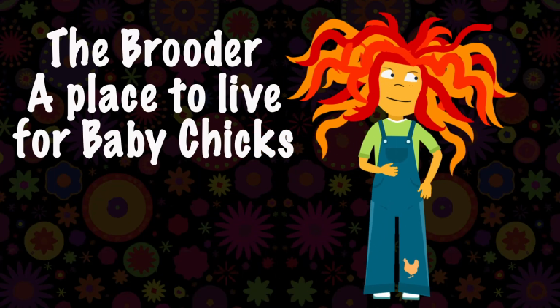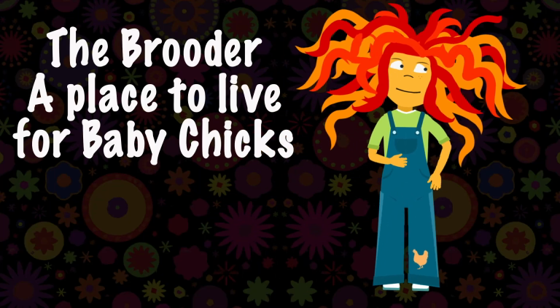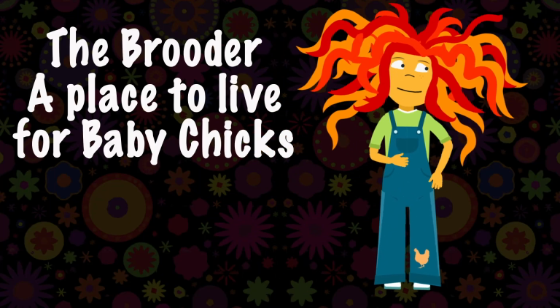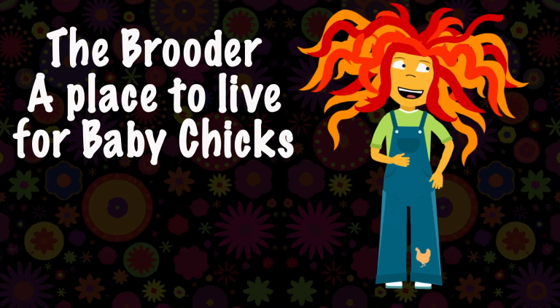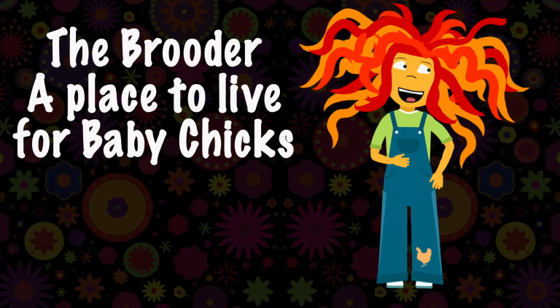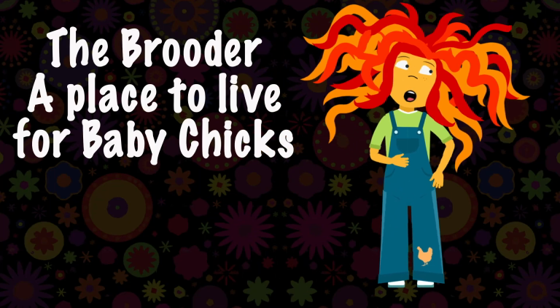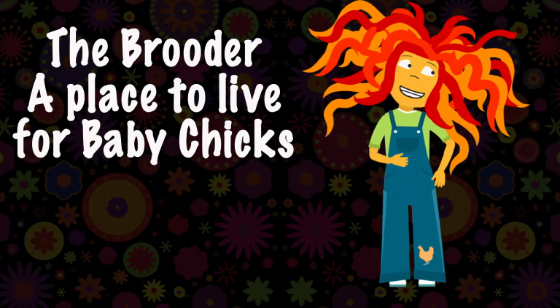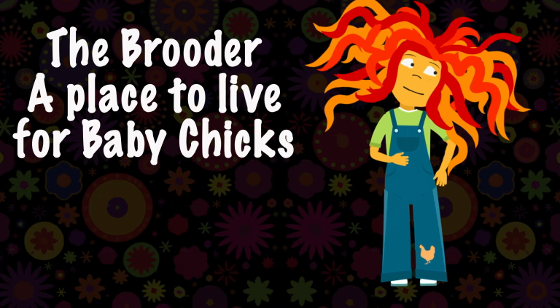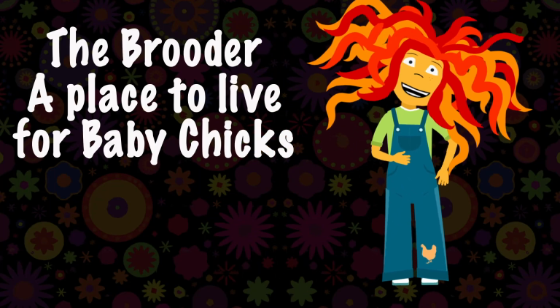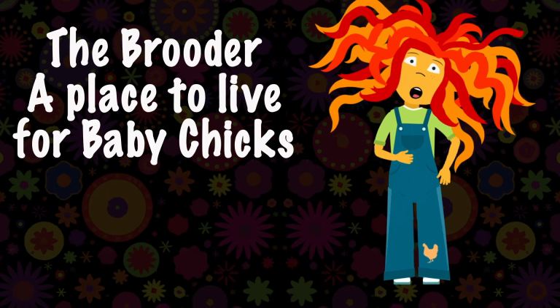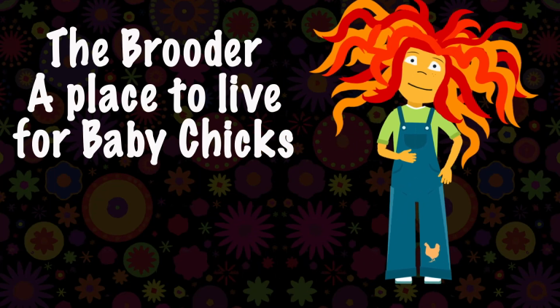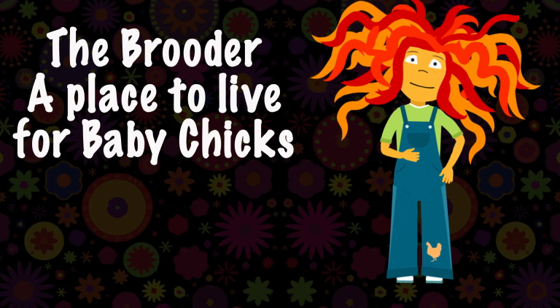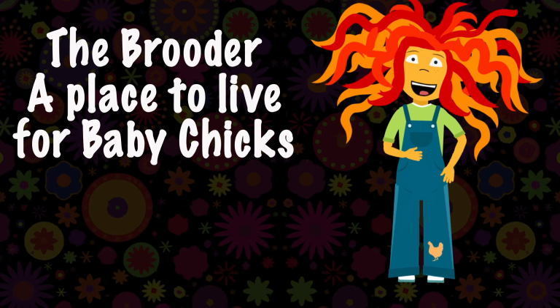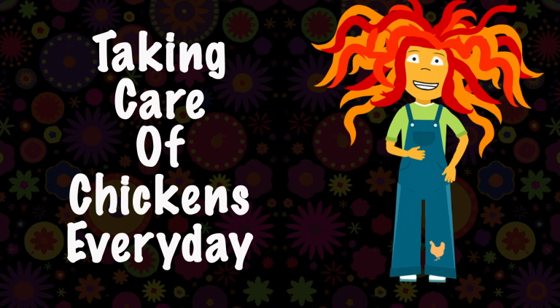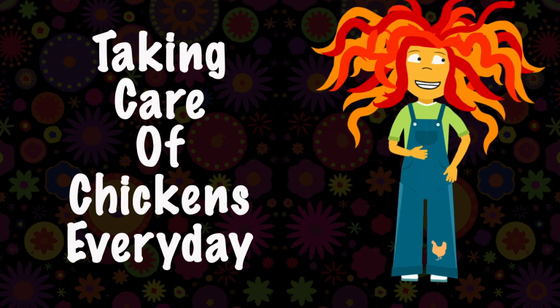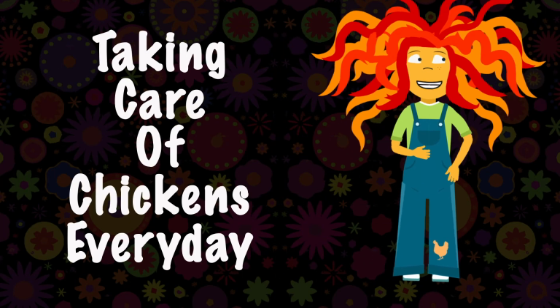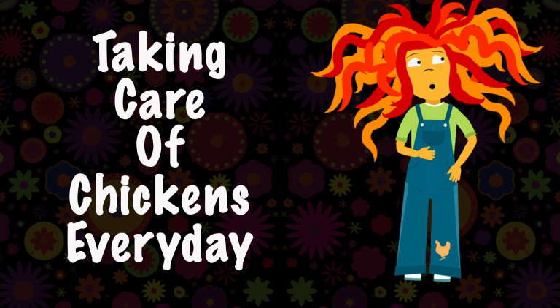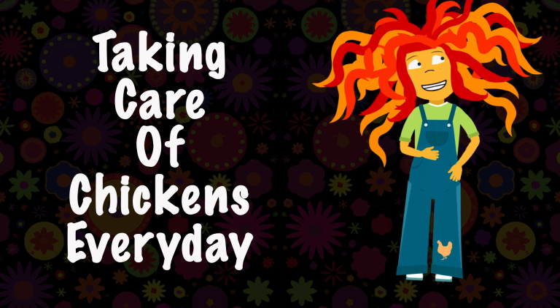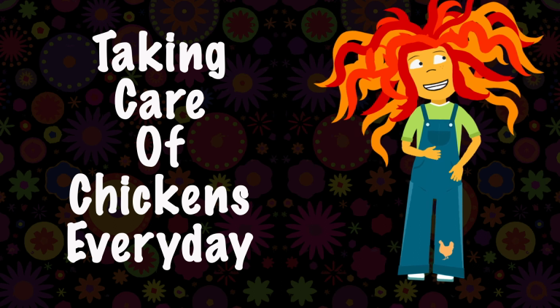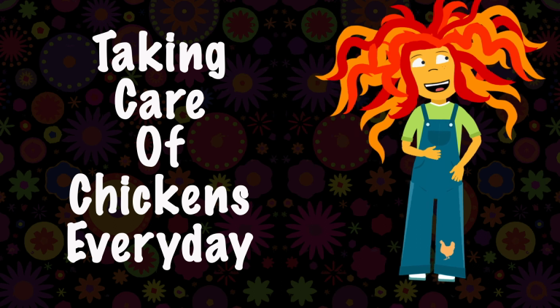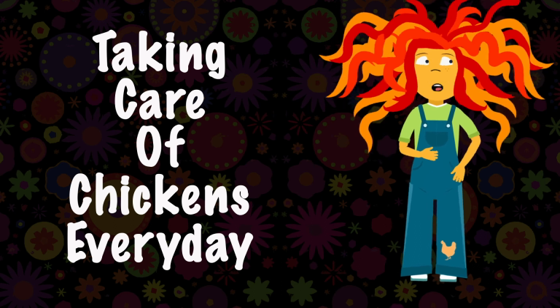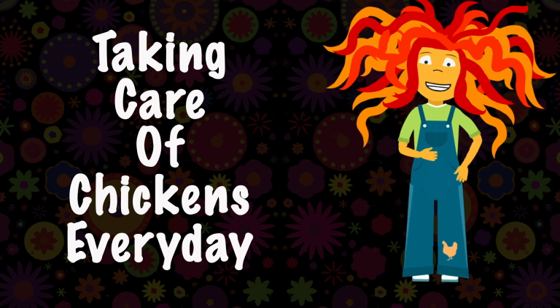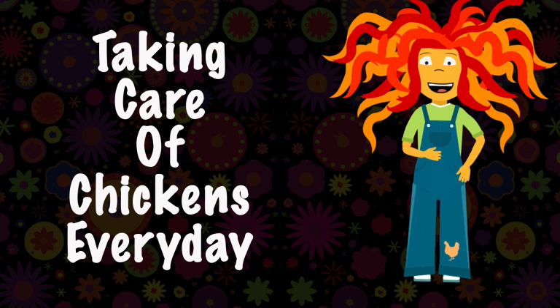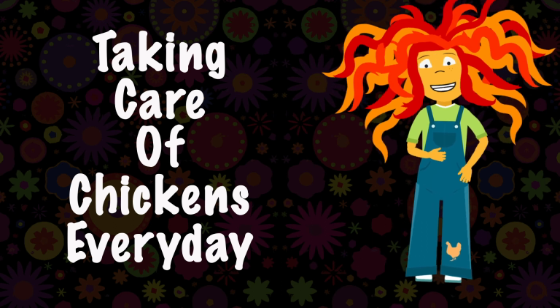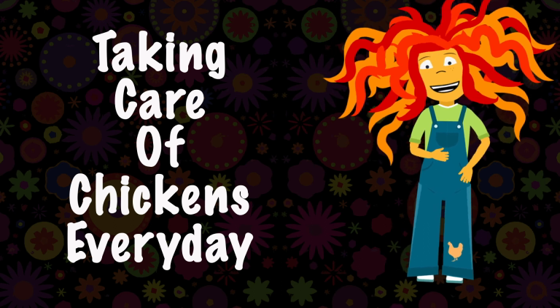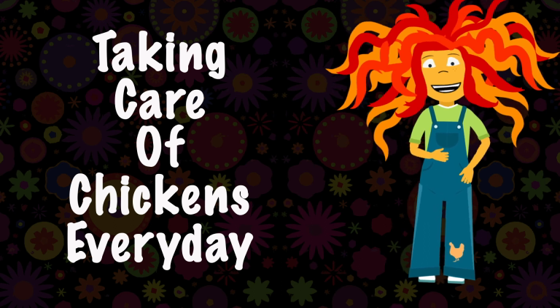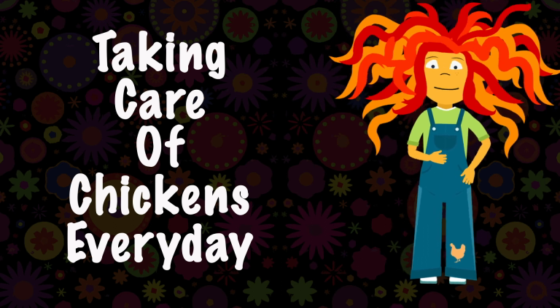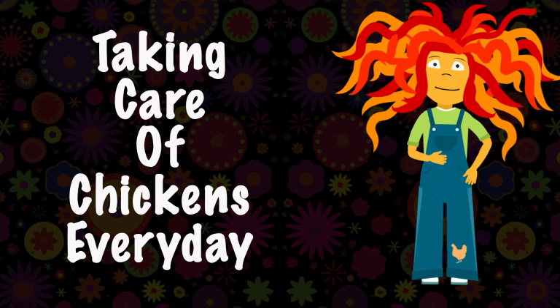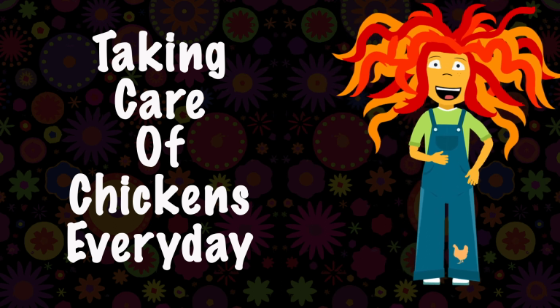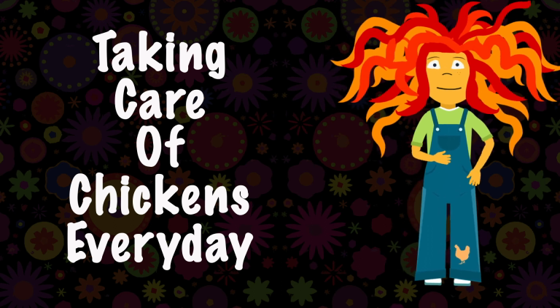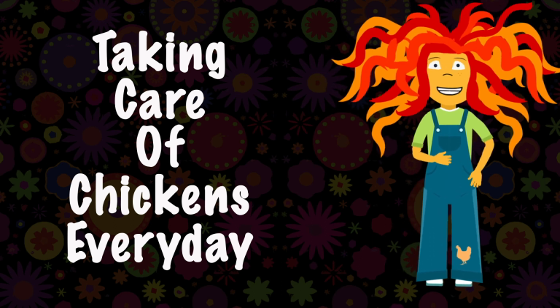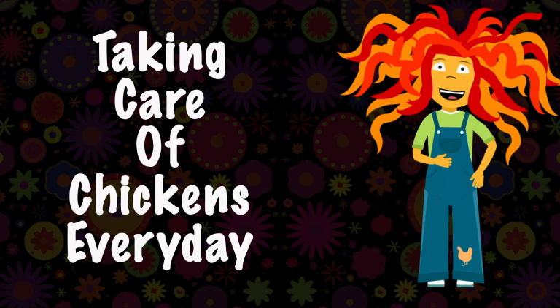Check out our other videos on taking care of chickens every day.